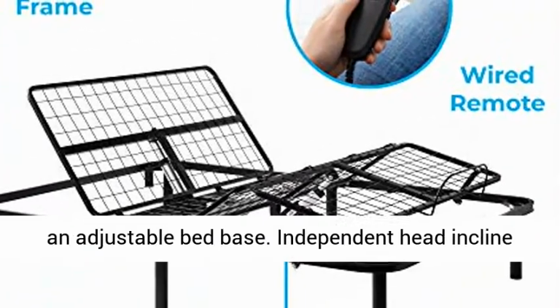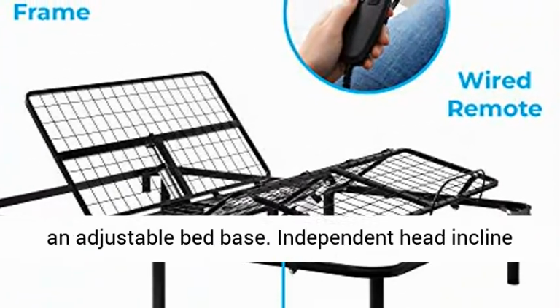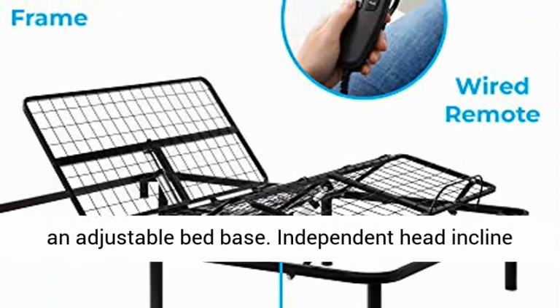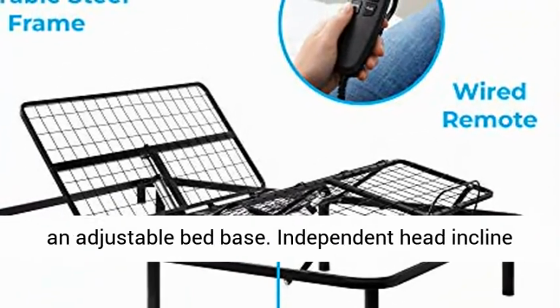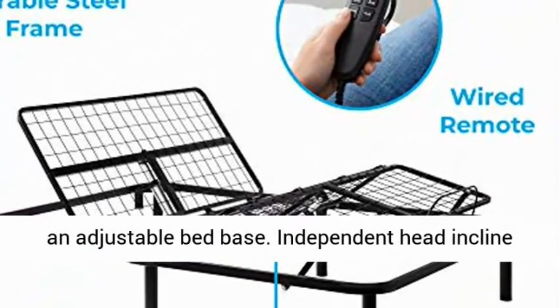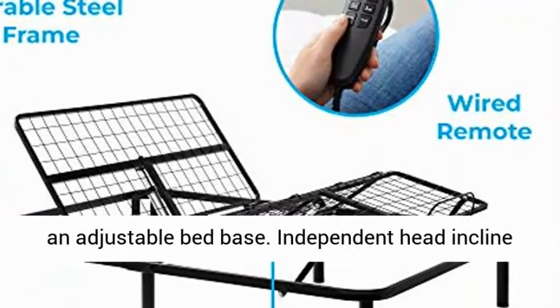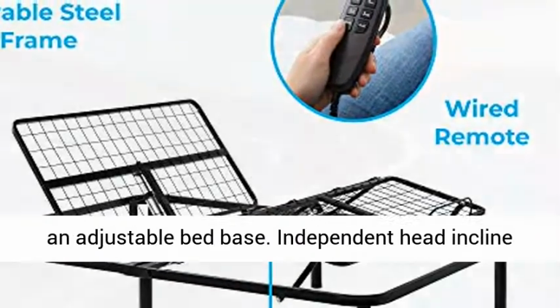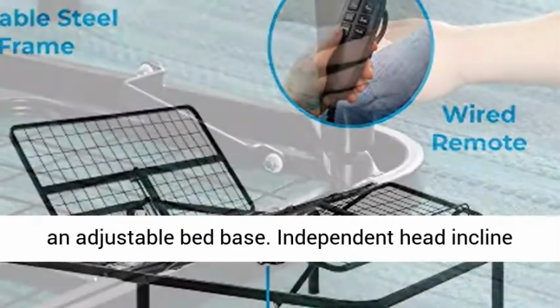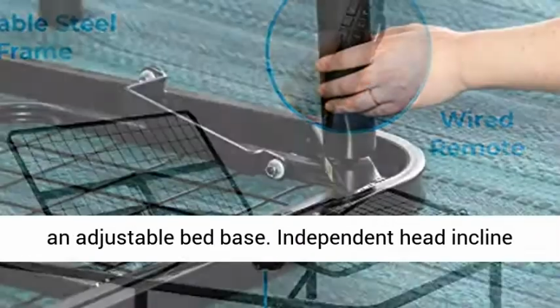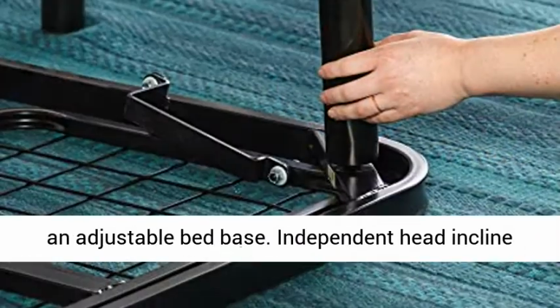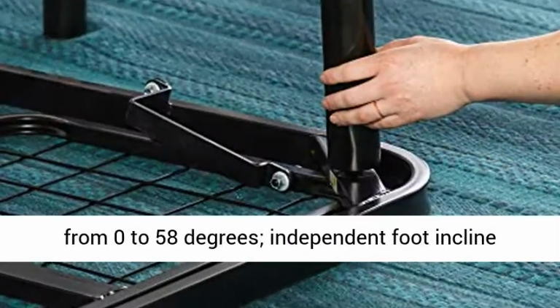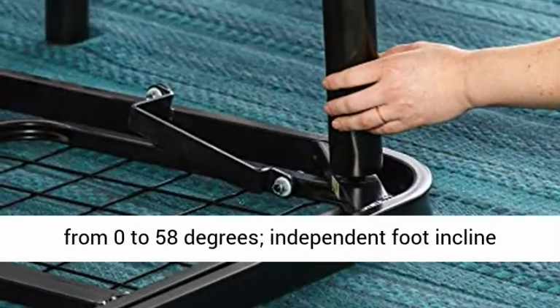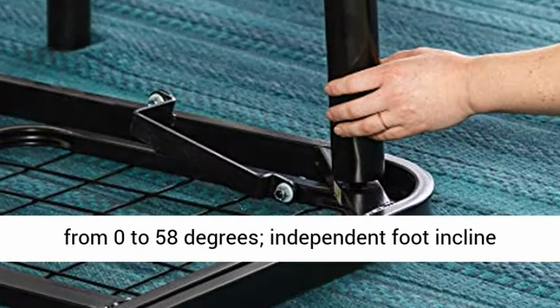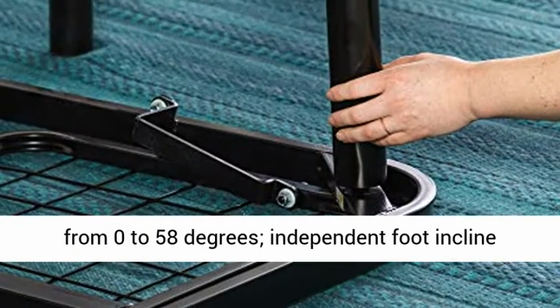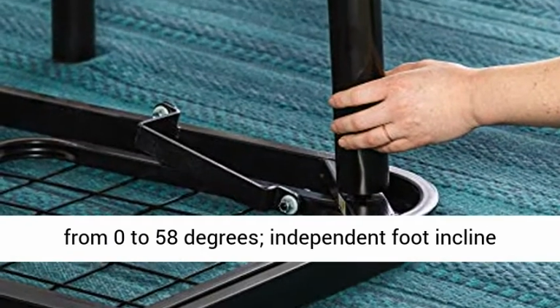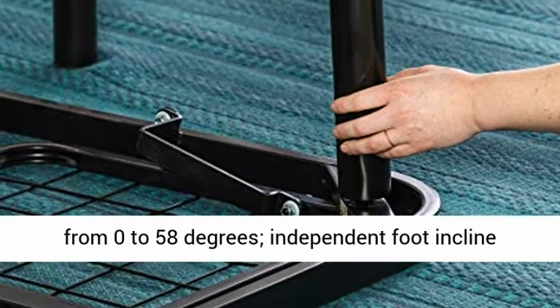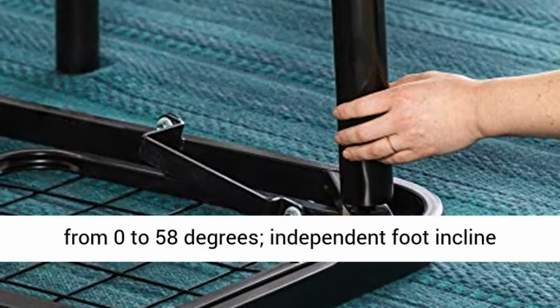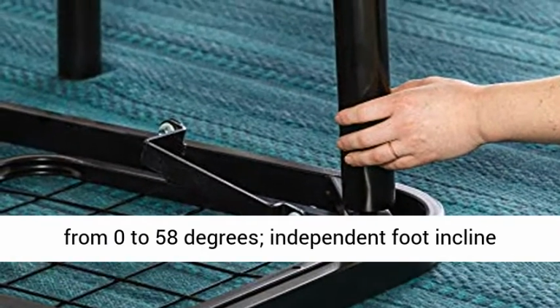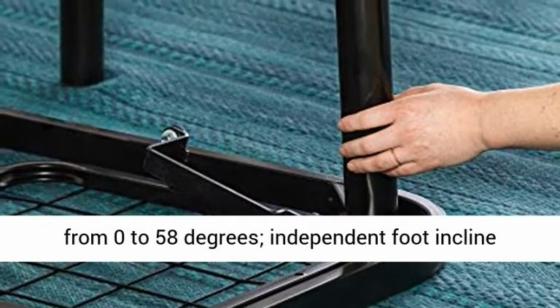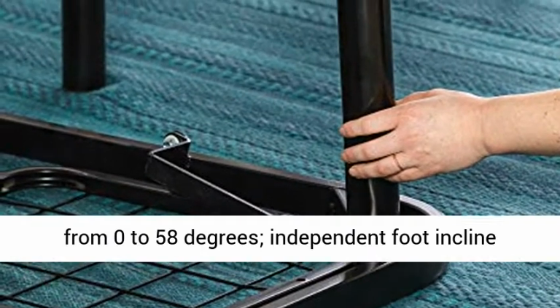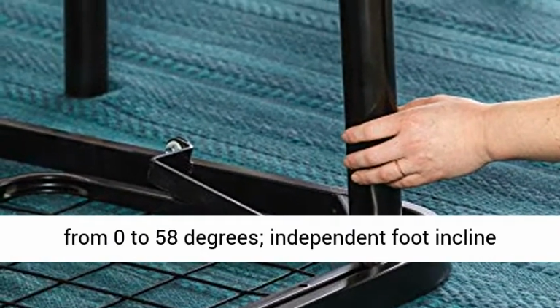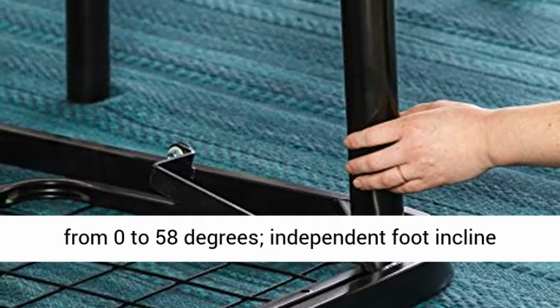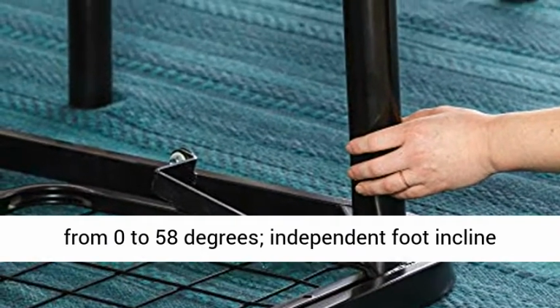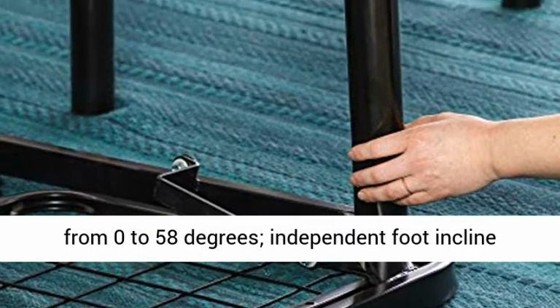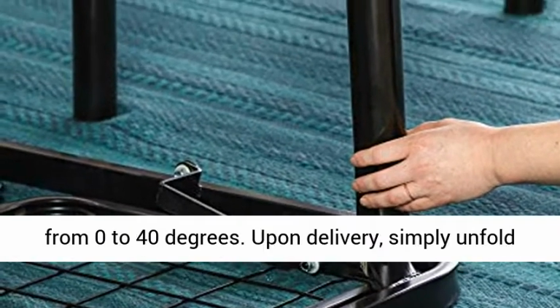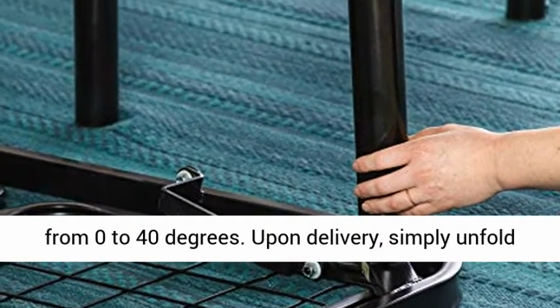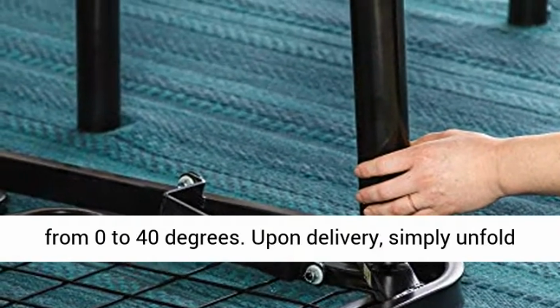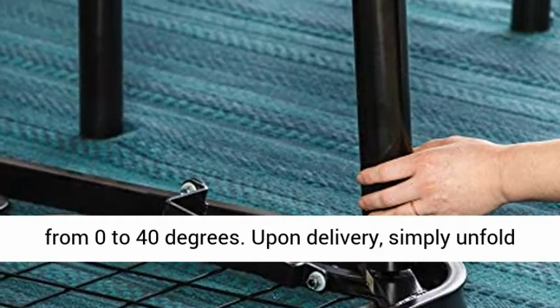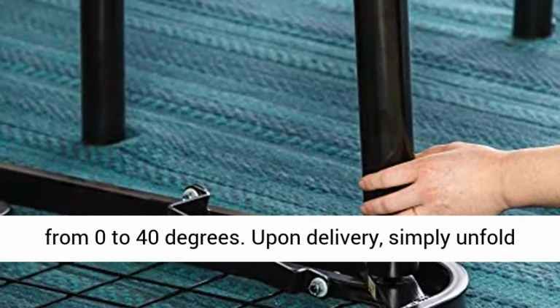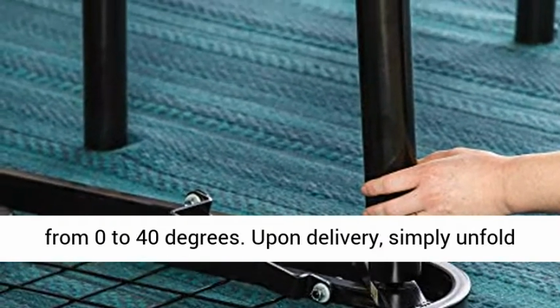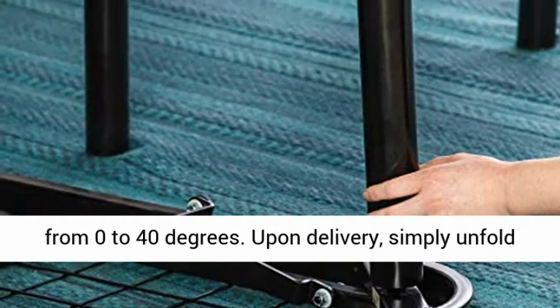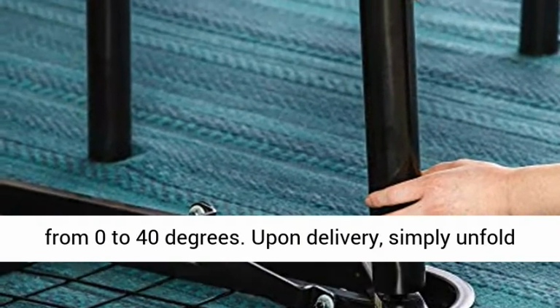Independent head incline from 0 to 58 degrees, independent foot incline from 0 to 40 degrees.